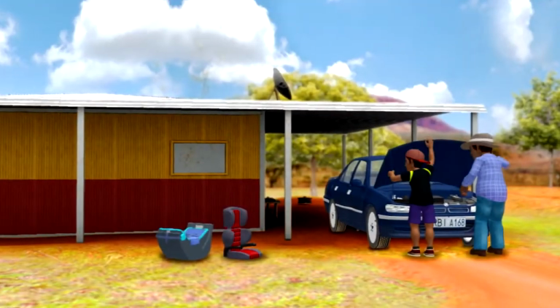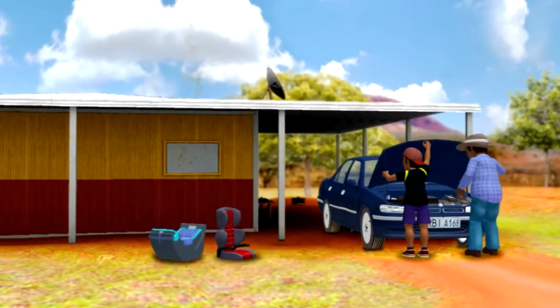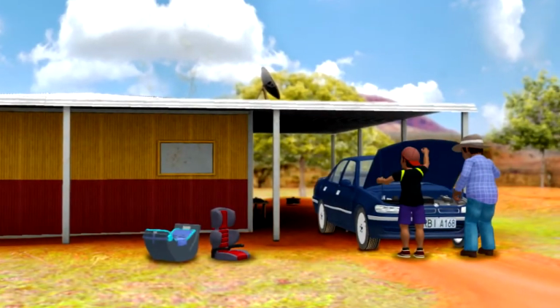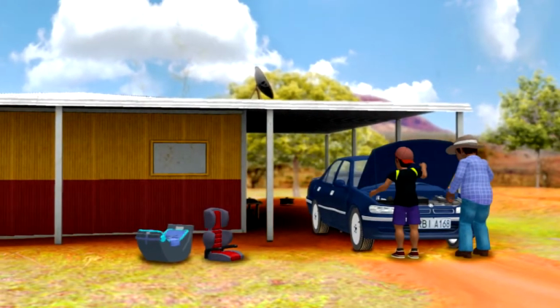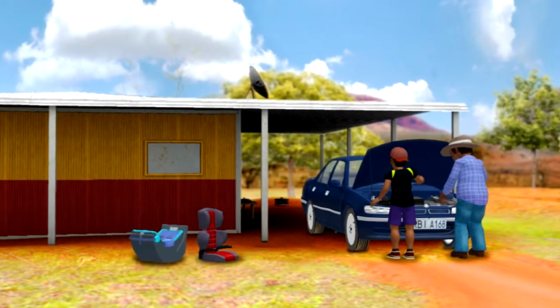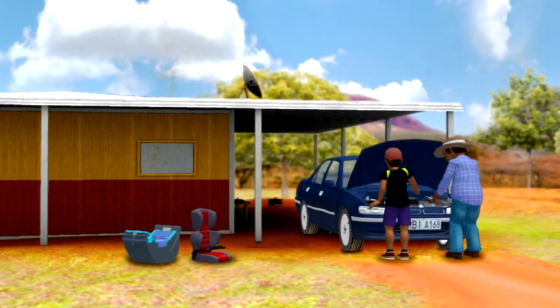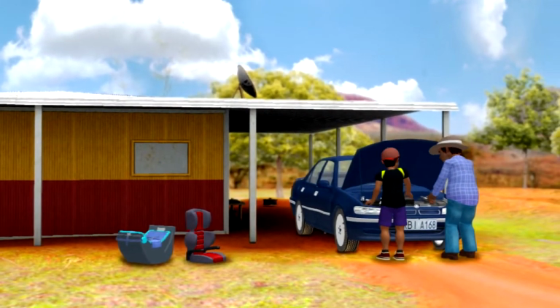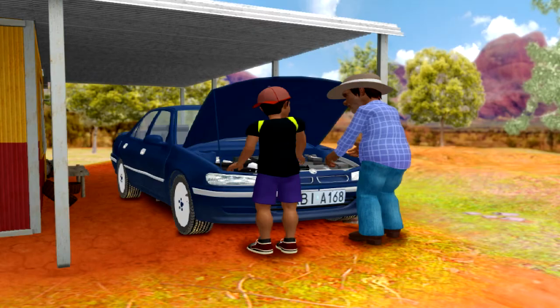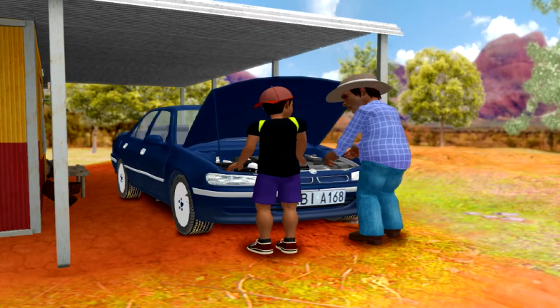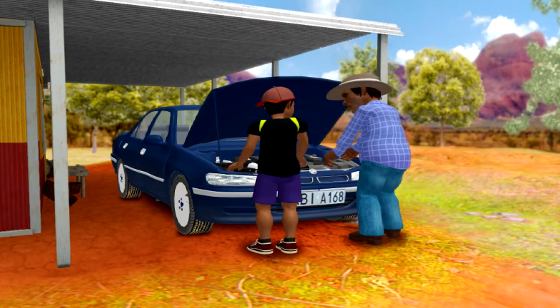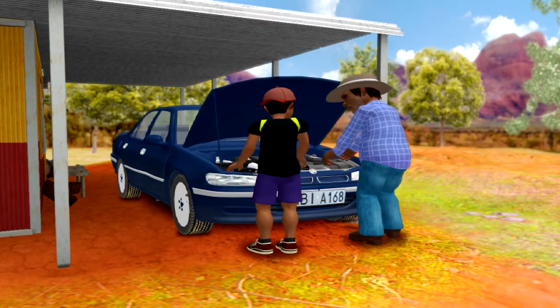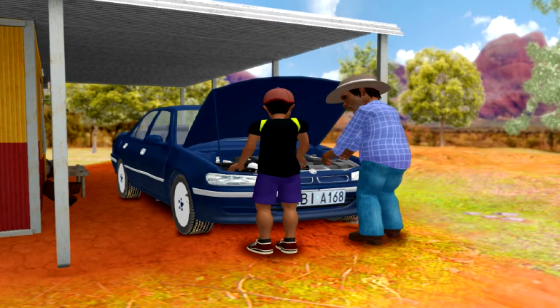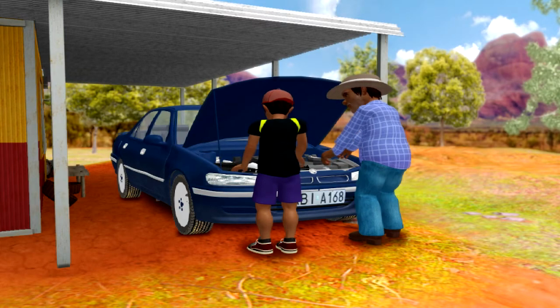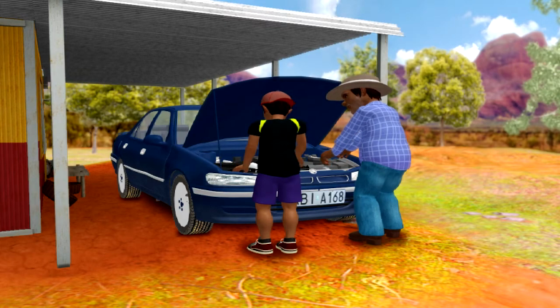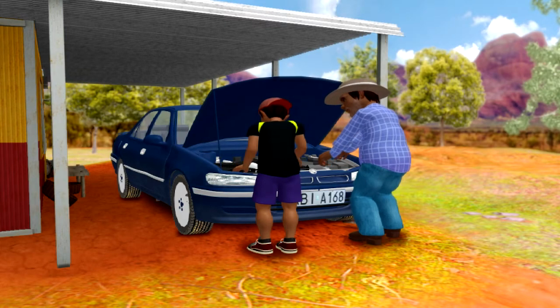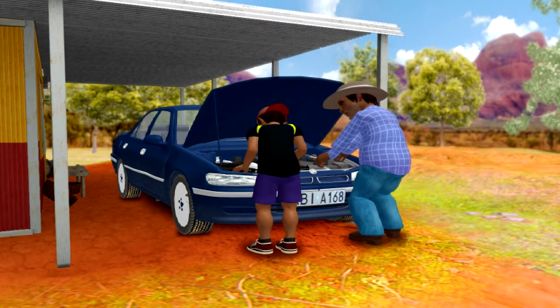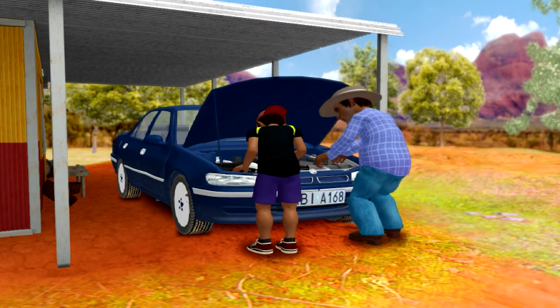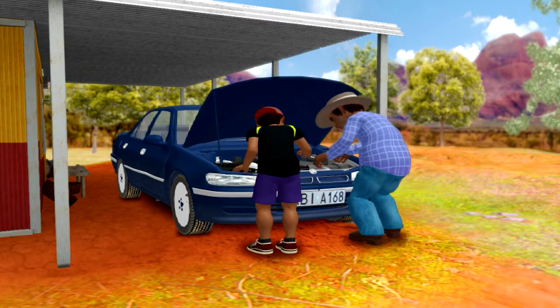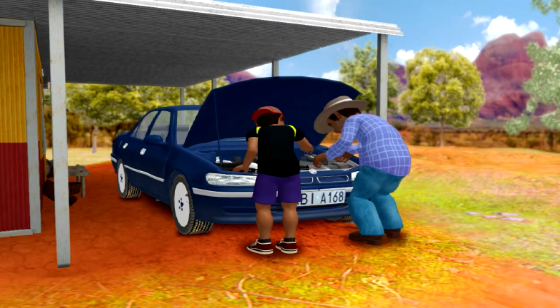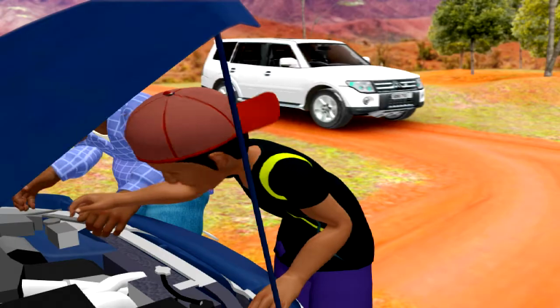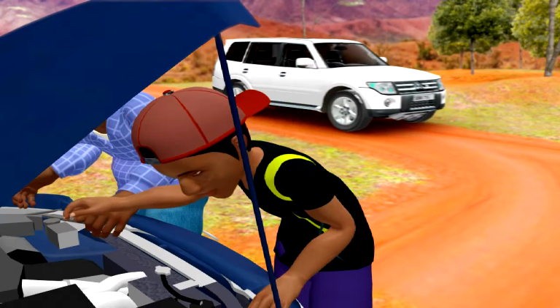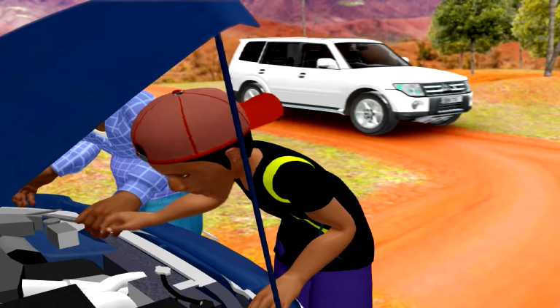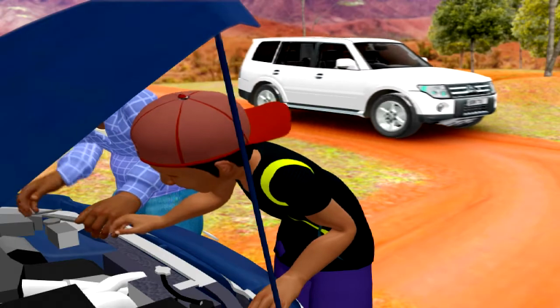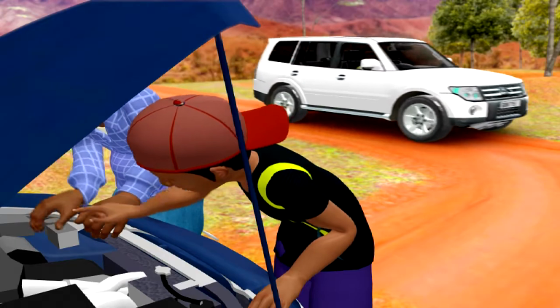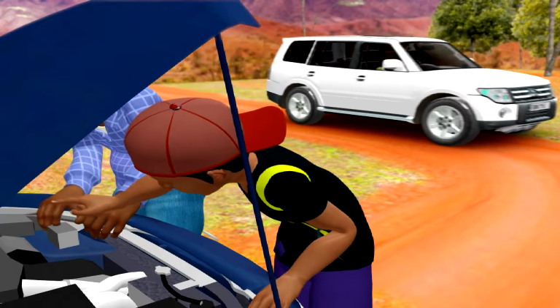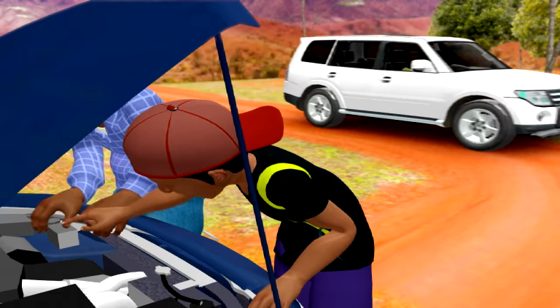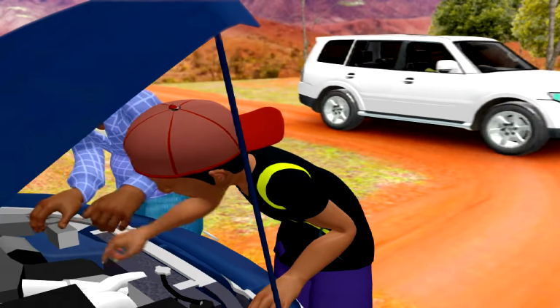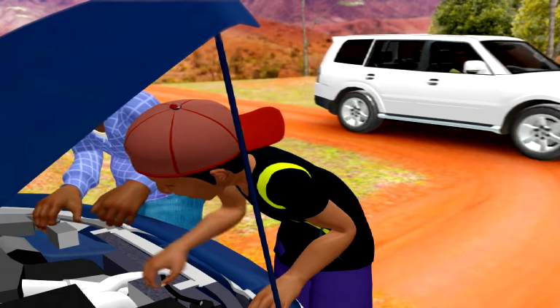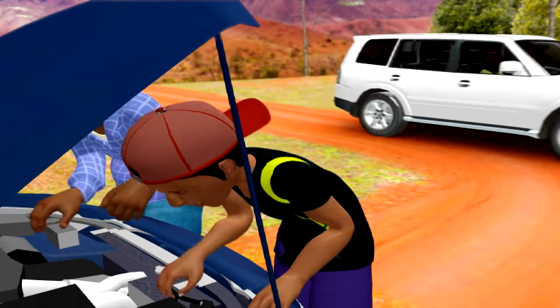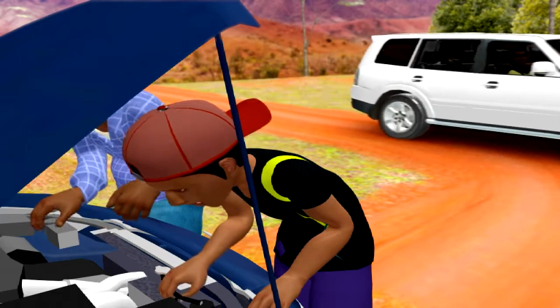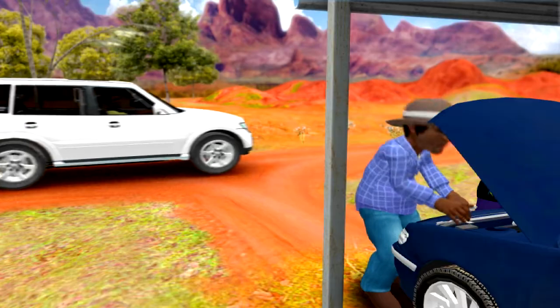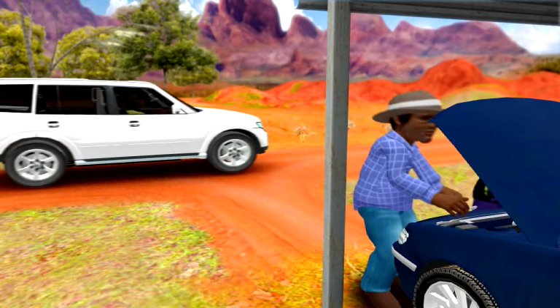Looks like the fellas are busy on the car. He's got some new wheels.